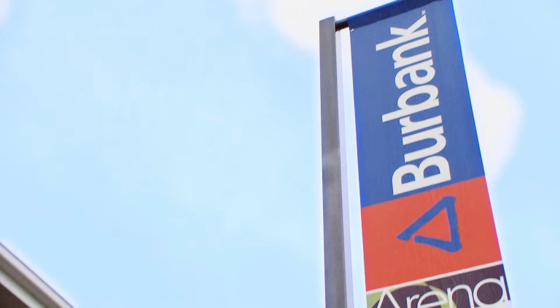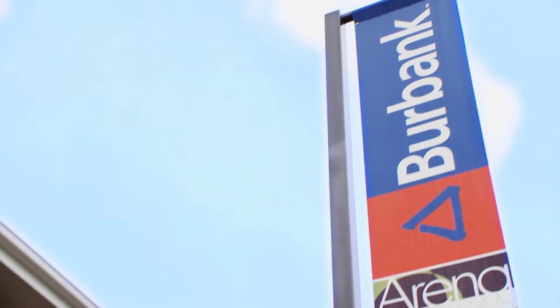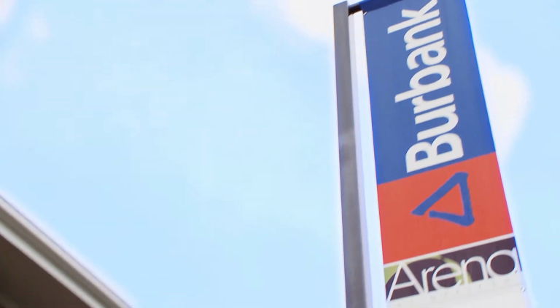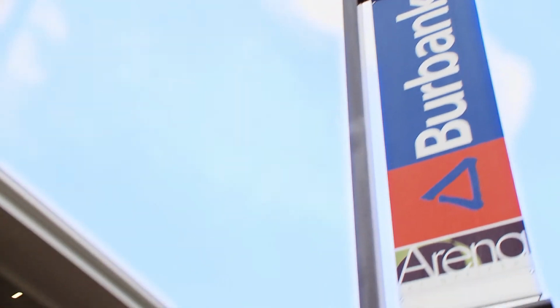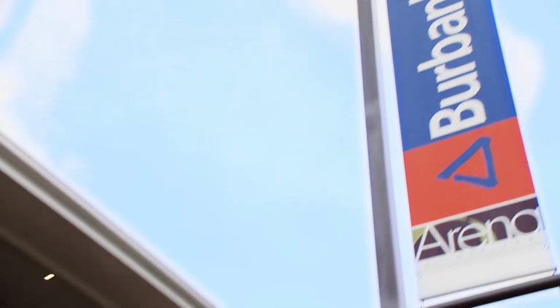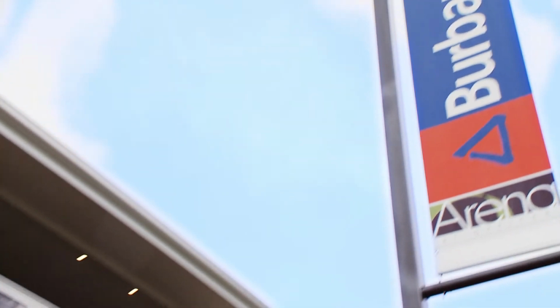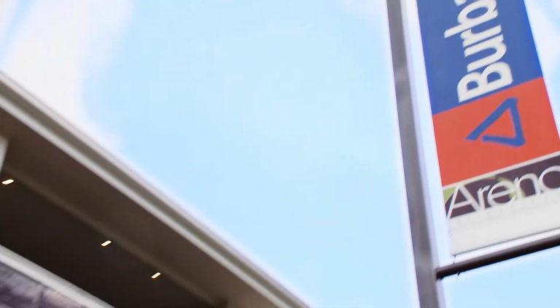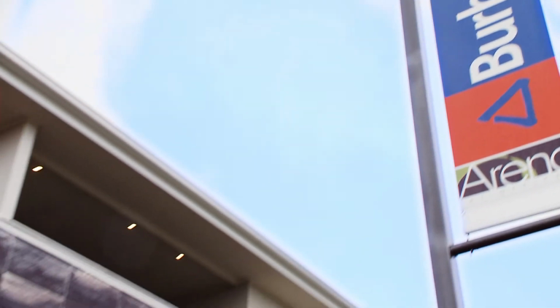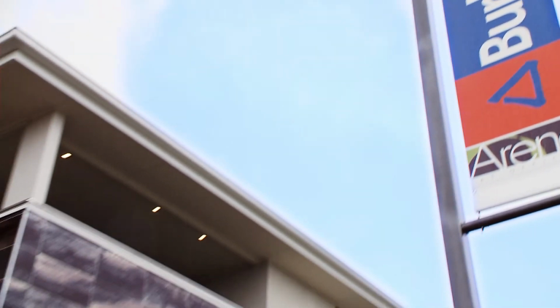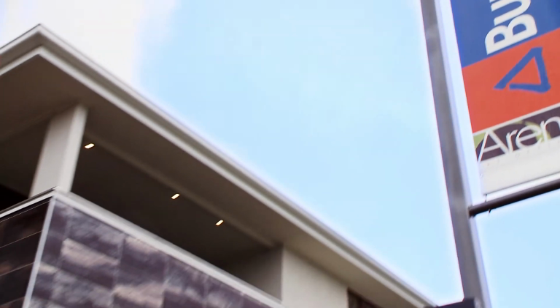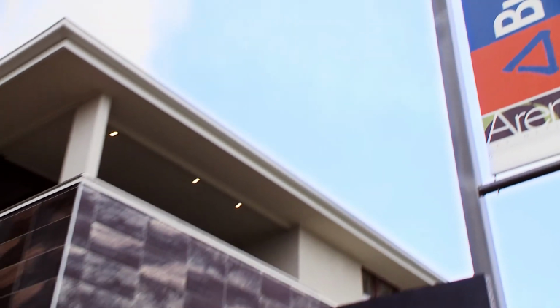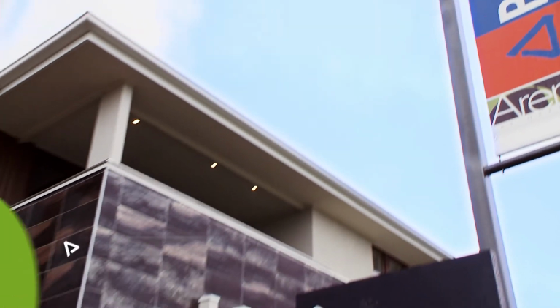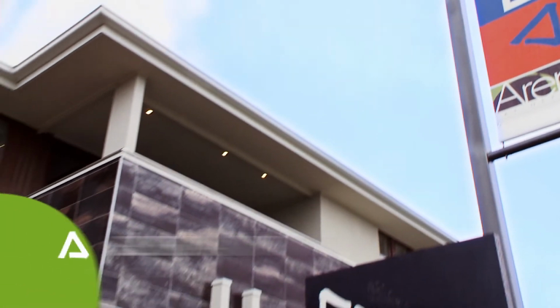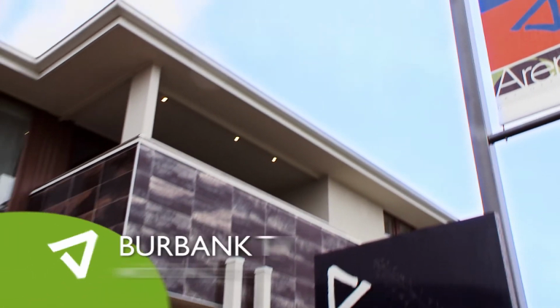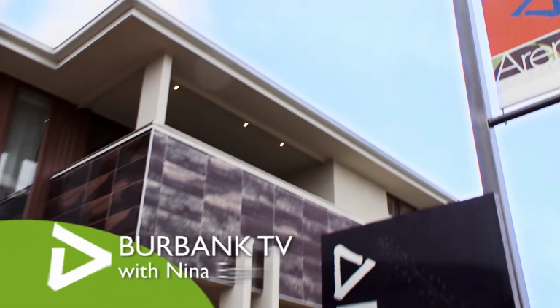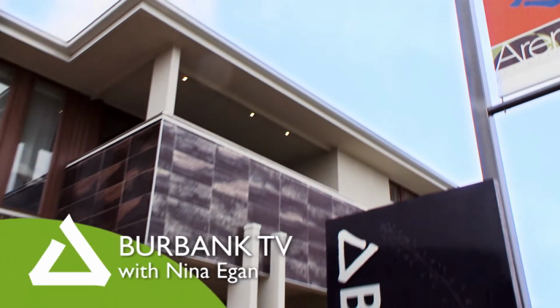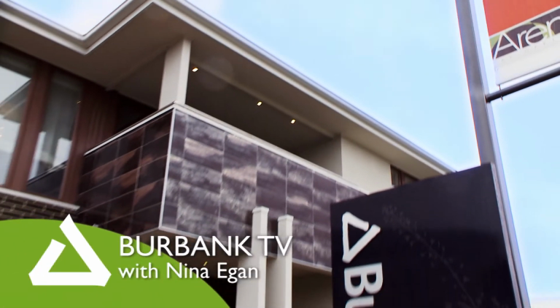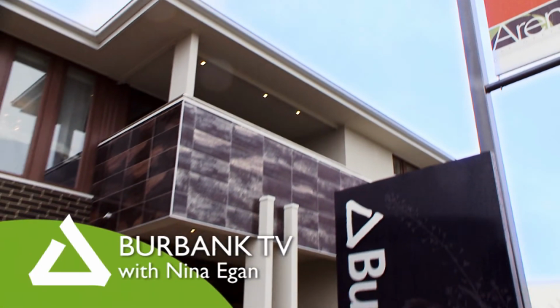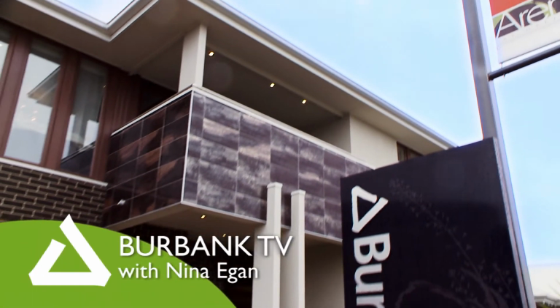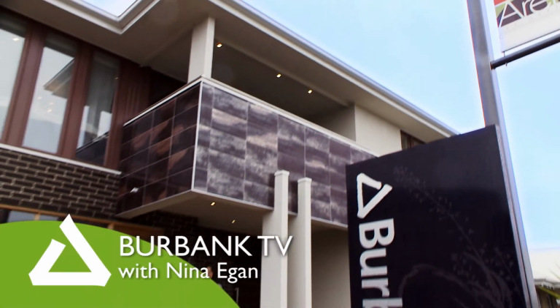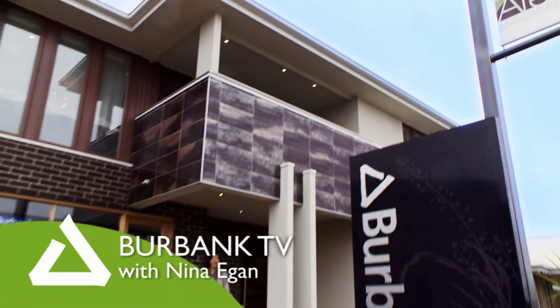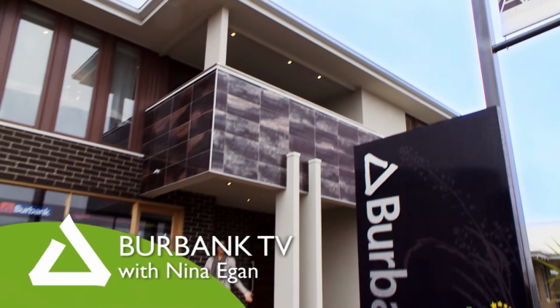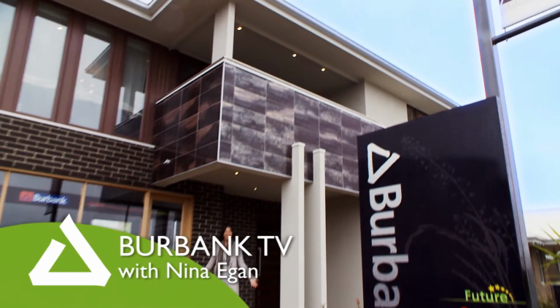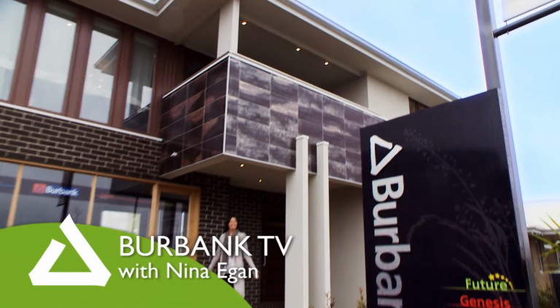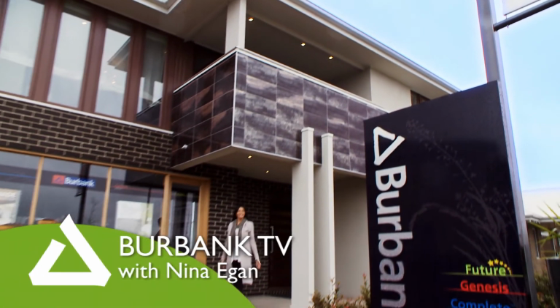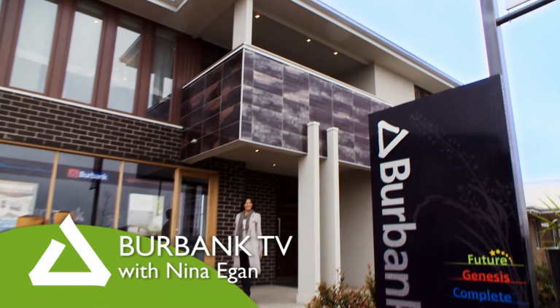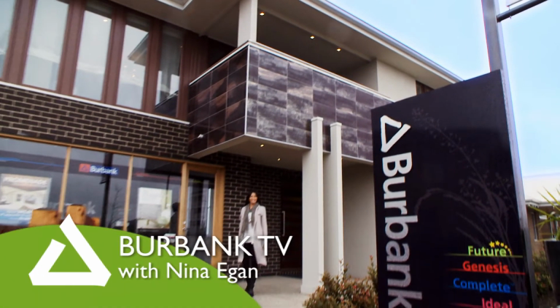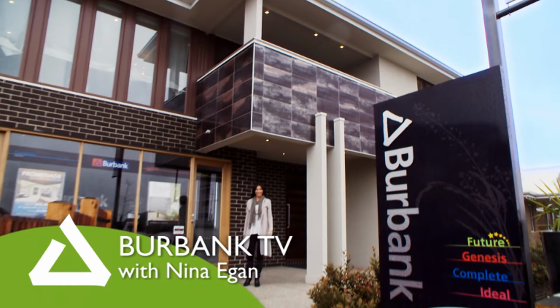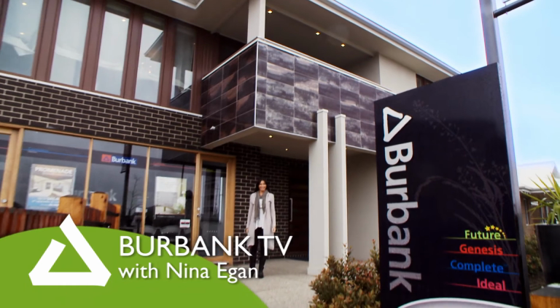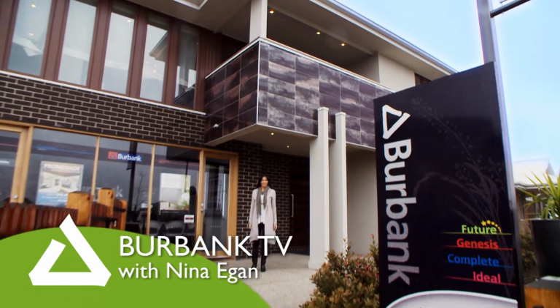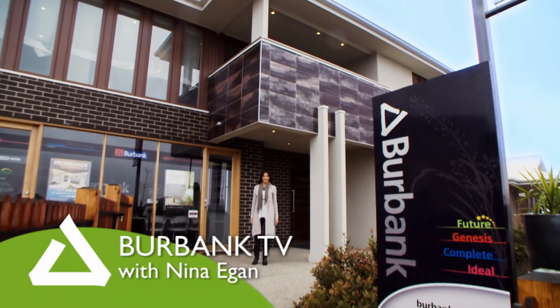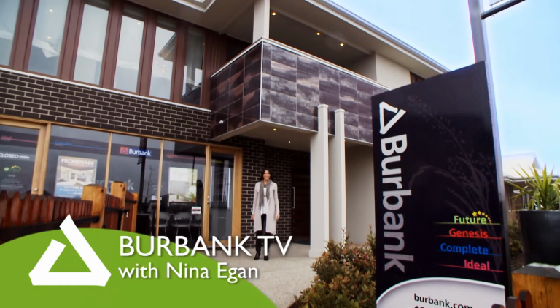Welcome to the Attenborough, a future collection home with elegance, comfort and a 7-star energy rating.